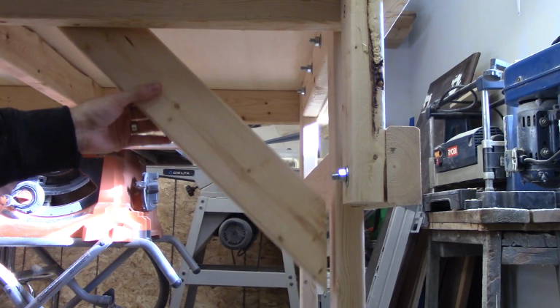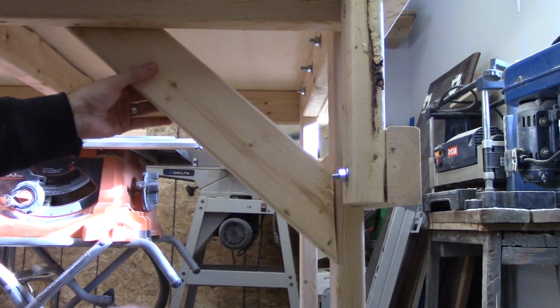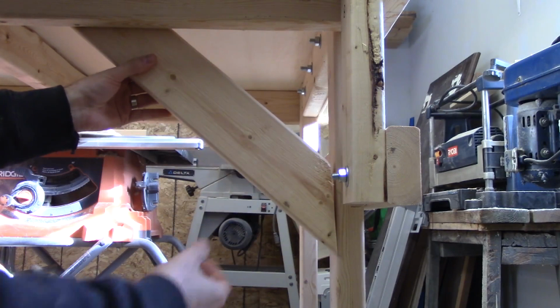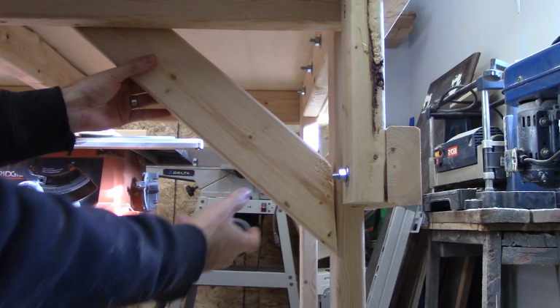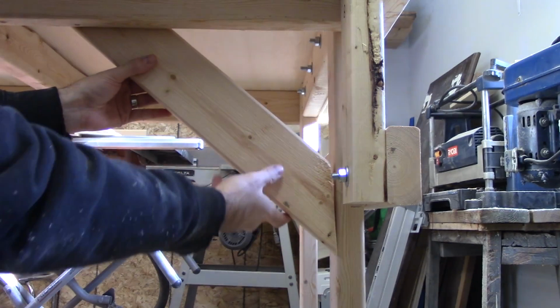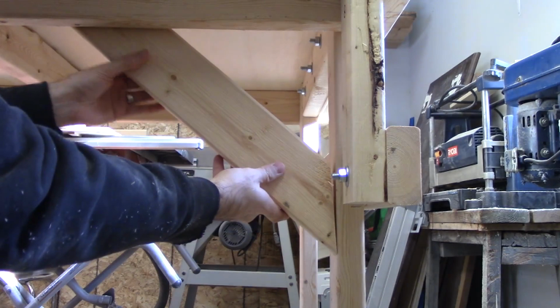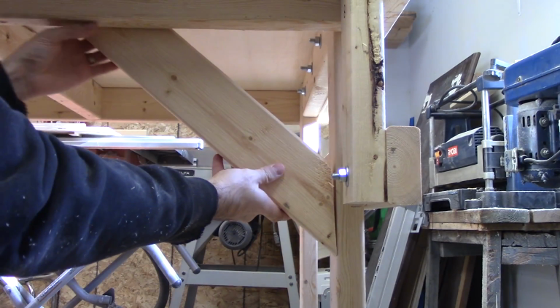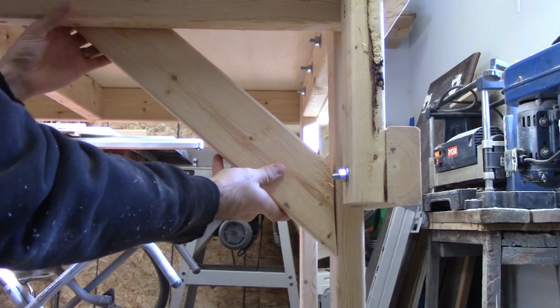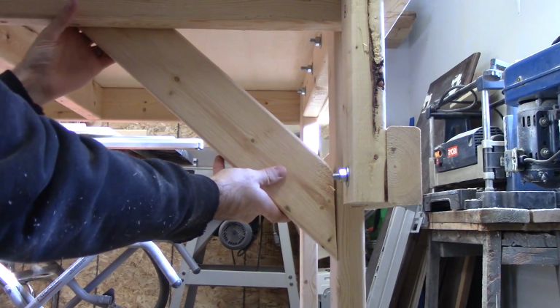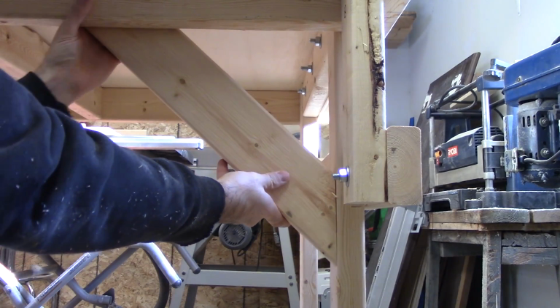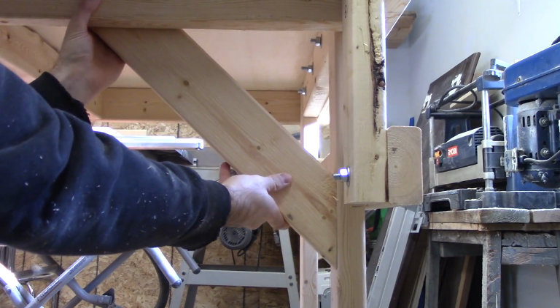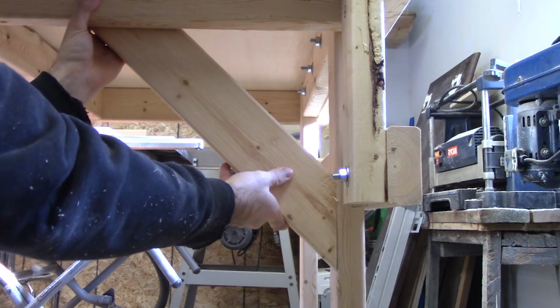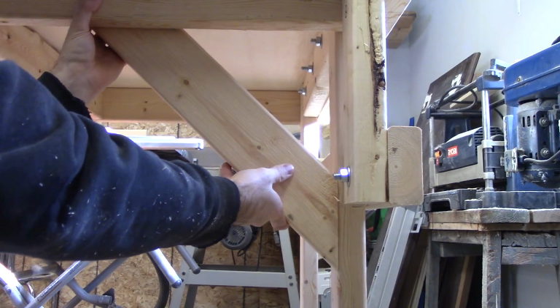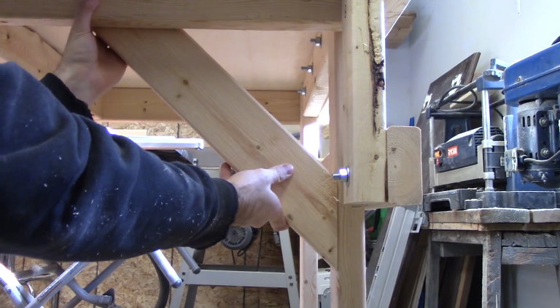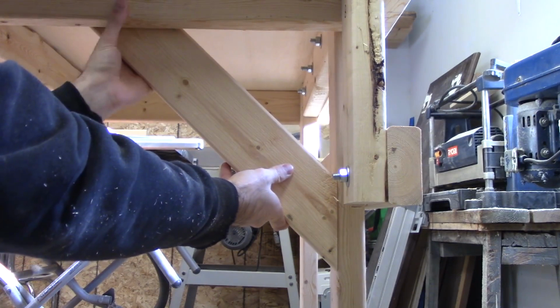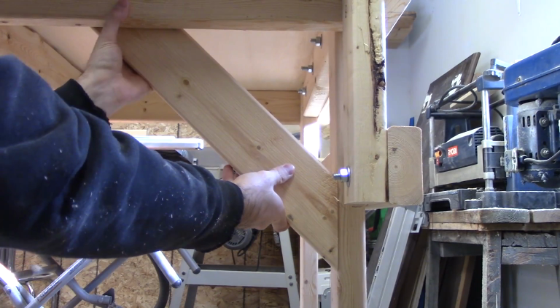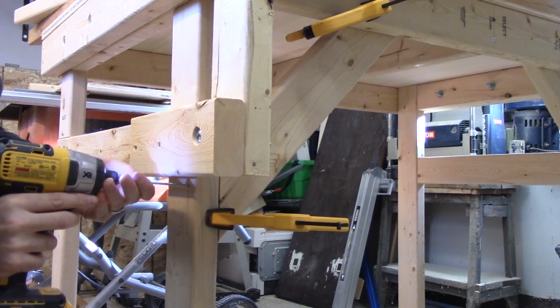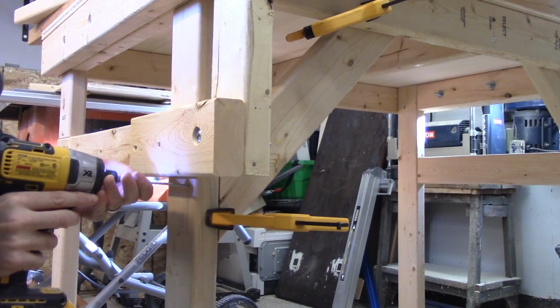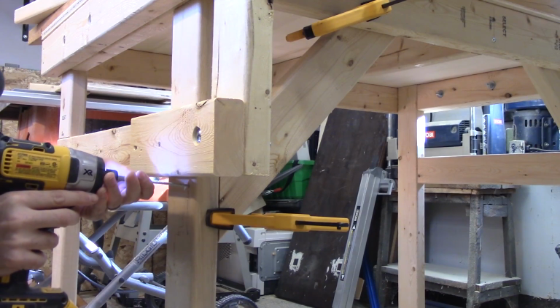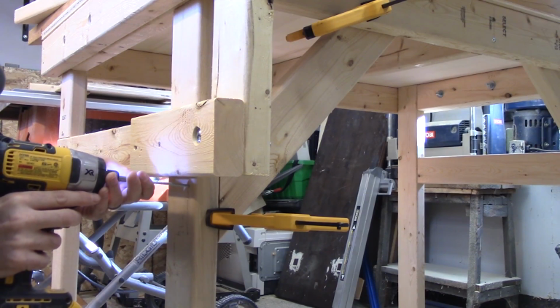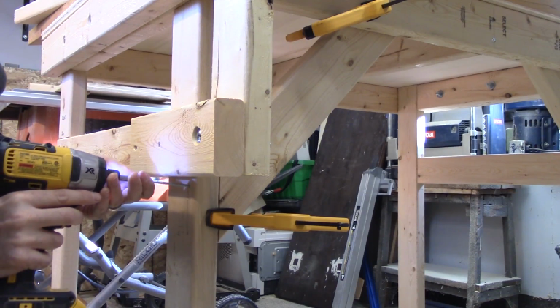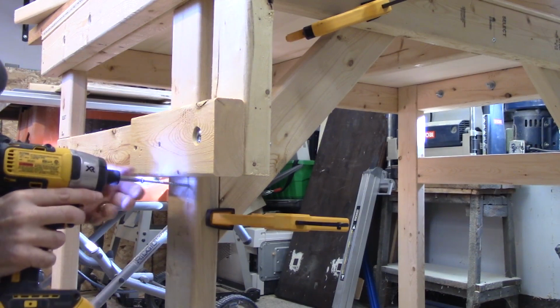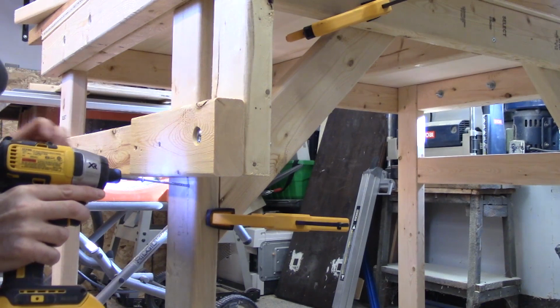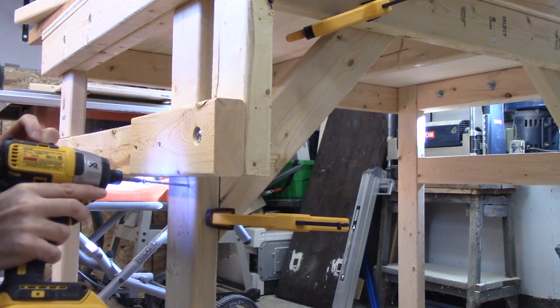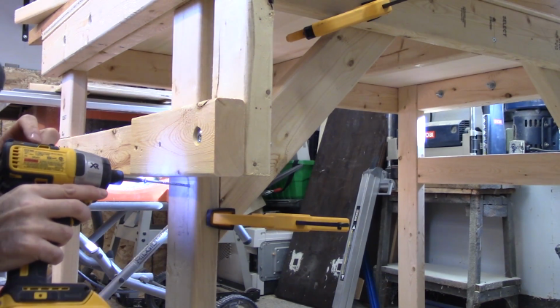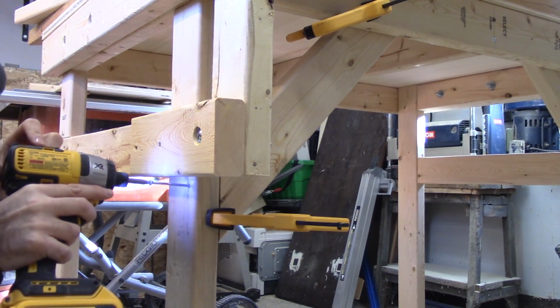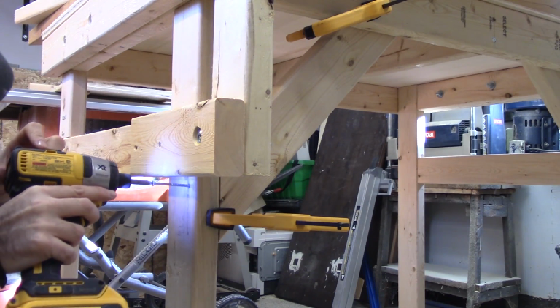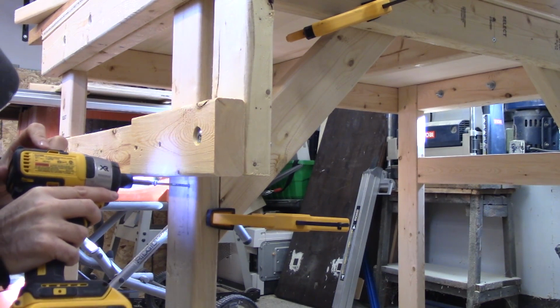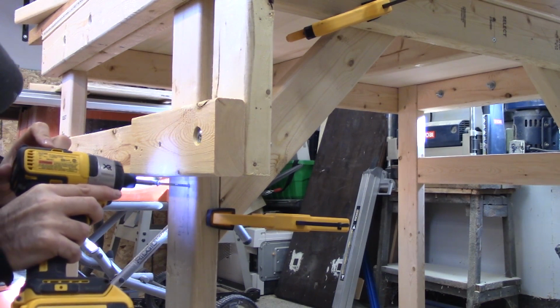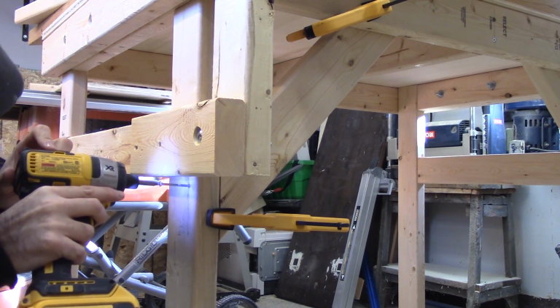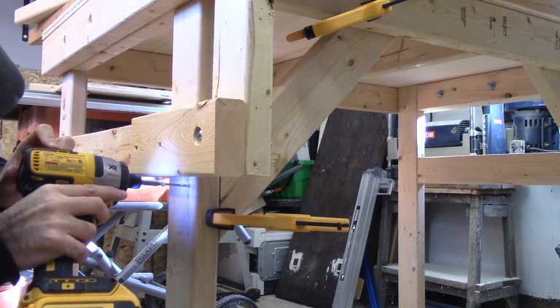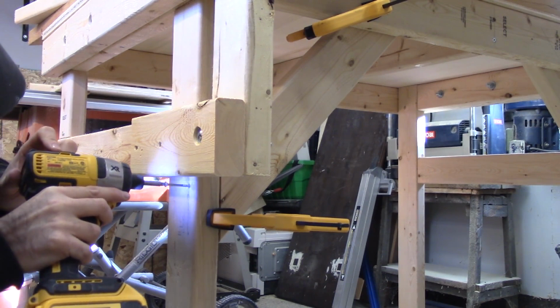These leg braces weren't a part of the original plan, but I needed to add them to stop the benches from wobbling from side to side.